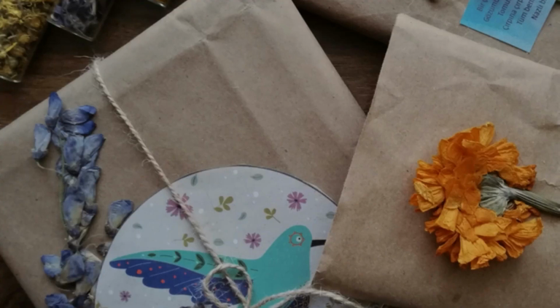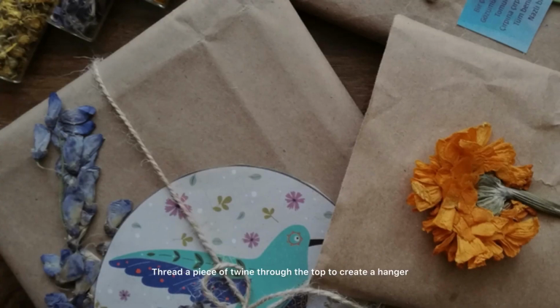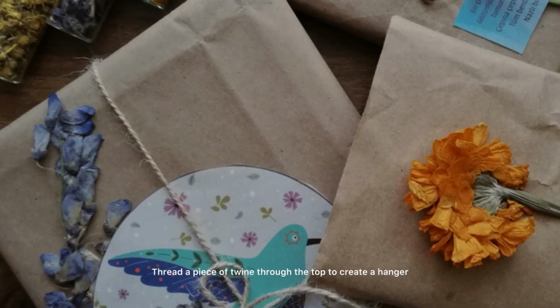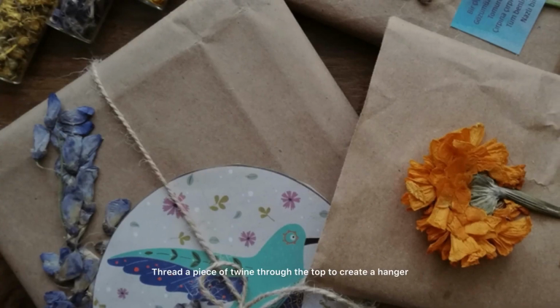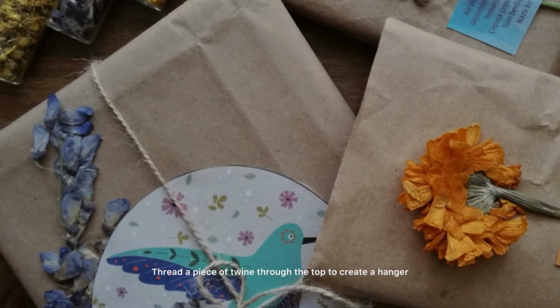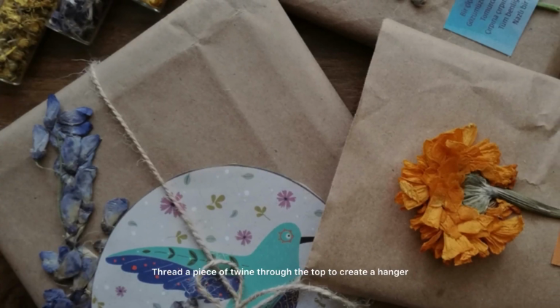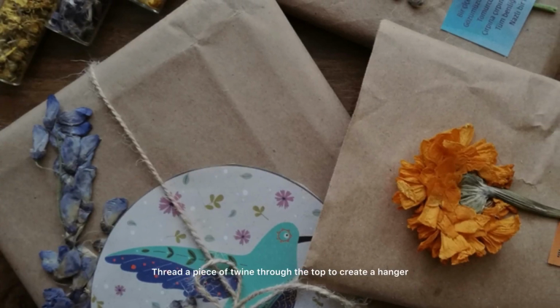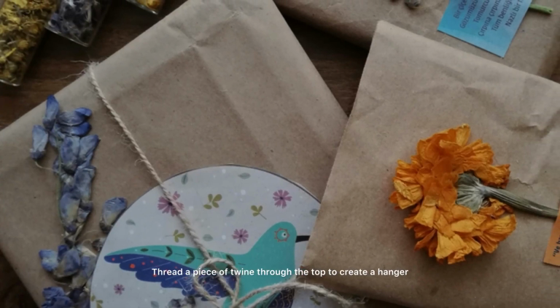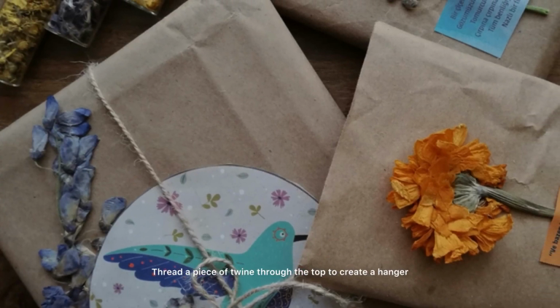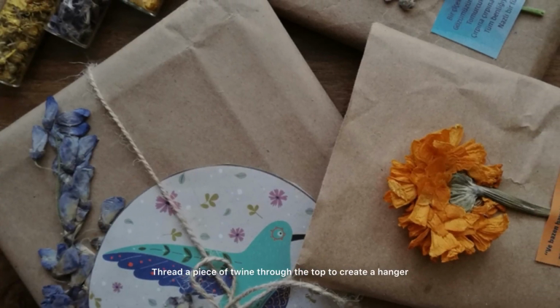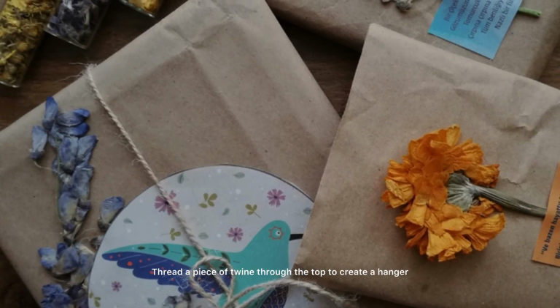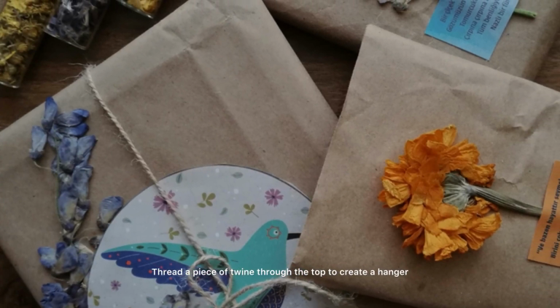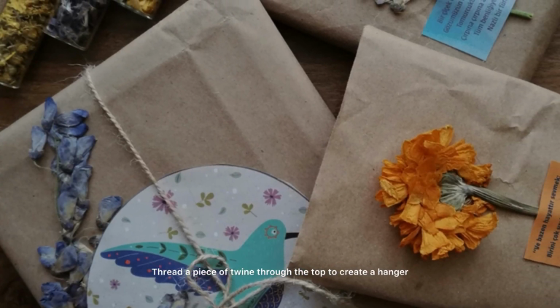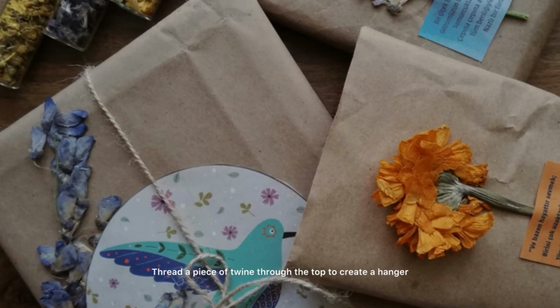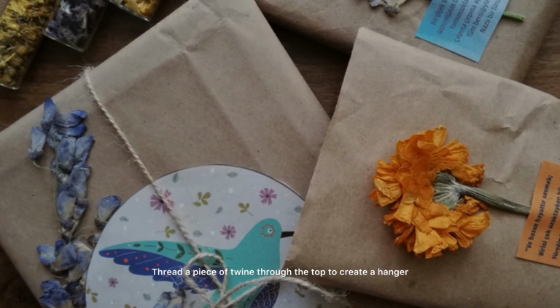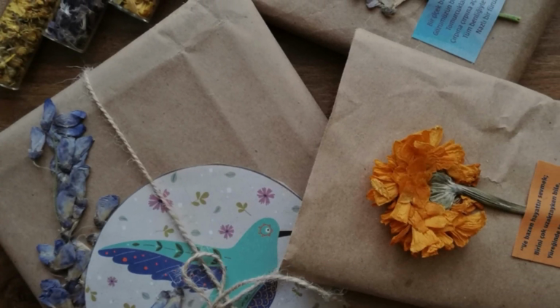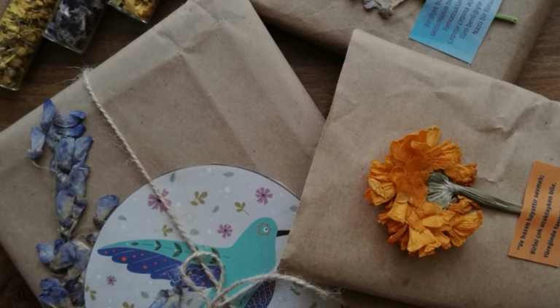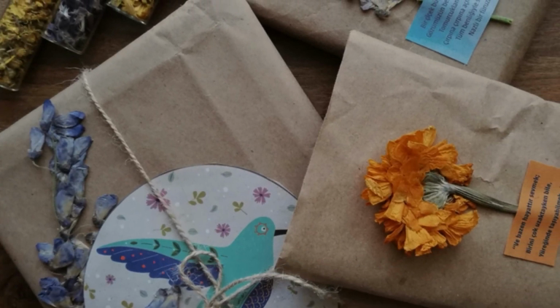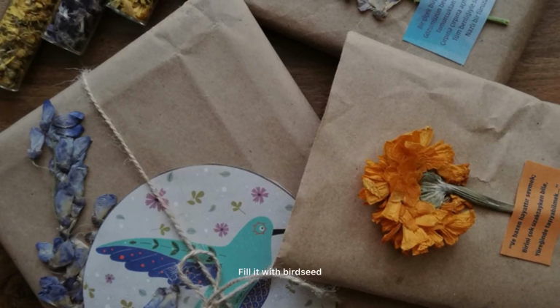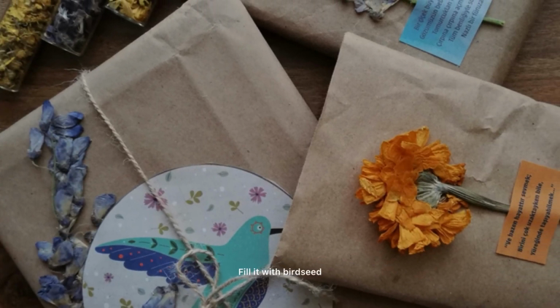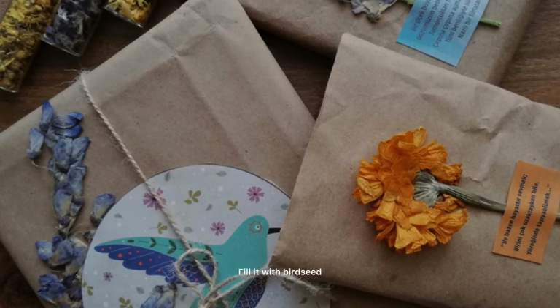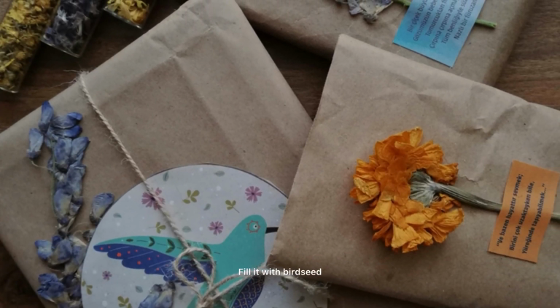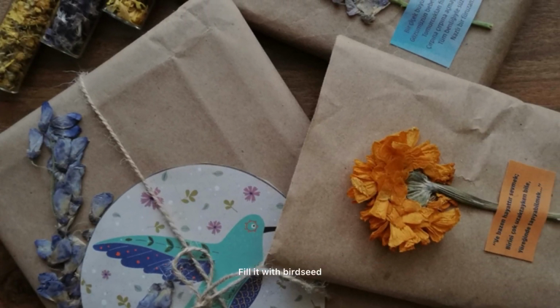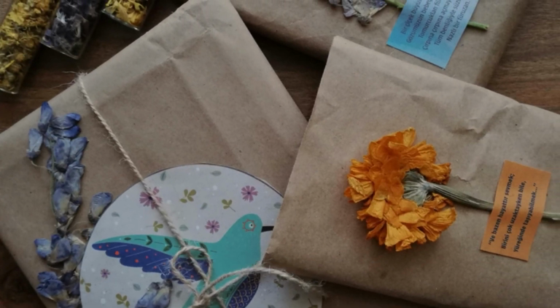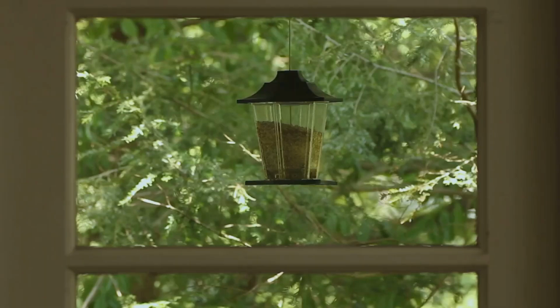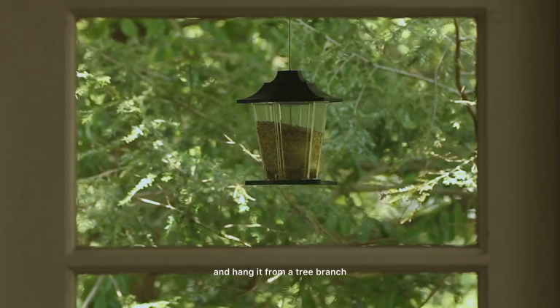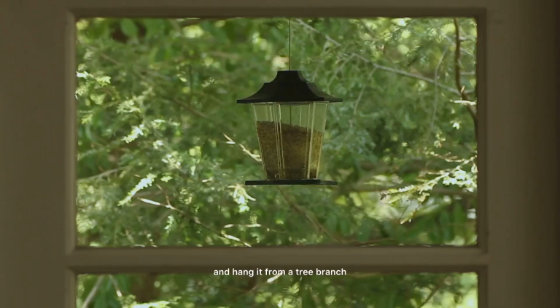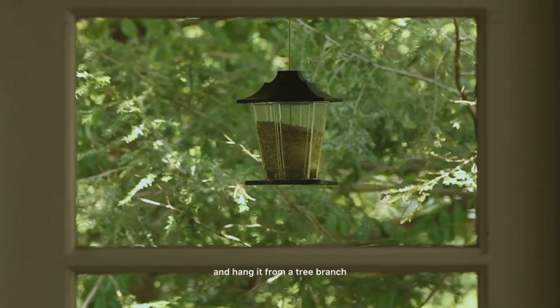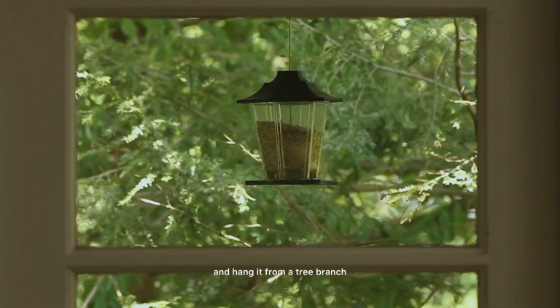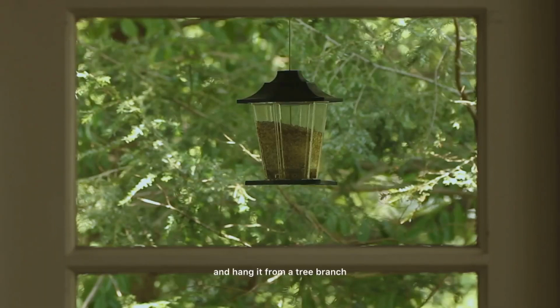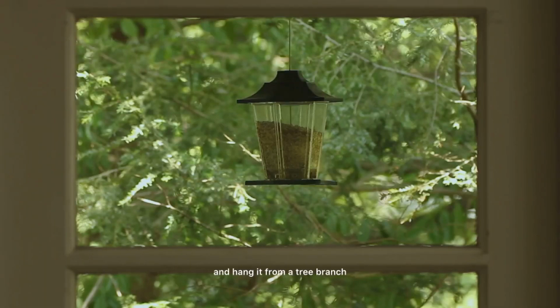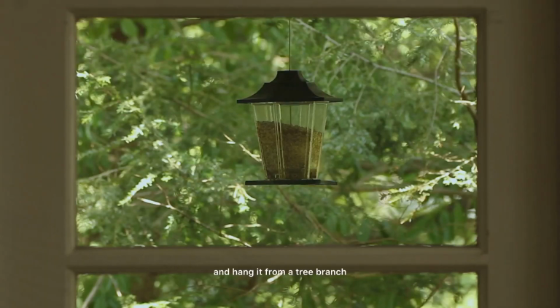Once they're dry, cut out a small opening near the base of the carton for the bird seed, thread a piece of twine through the top to create a hanger, fill it with bird seed and hang it from a tree branch.